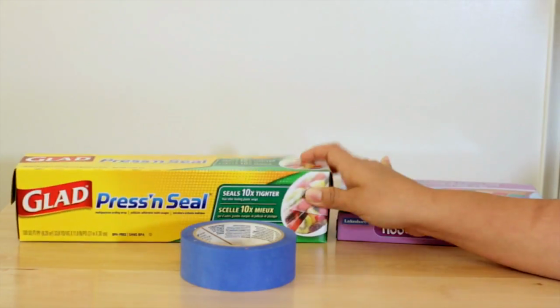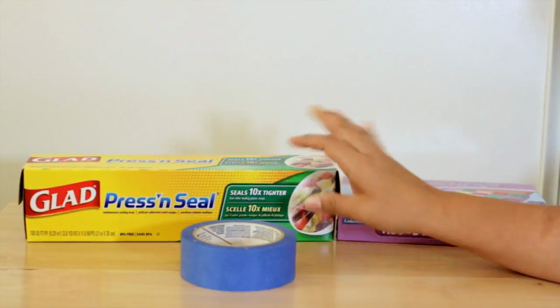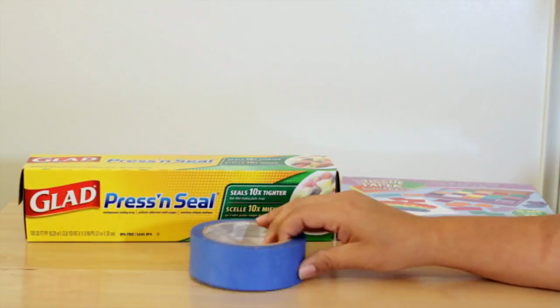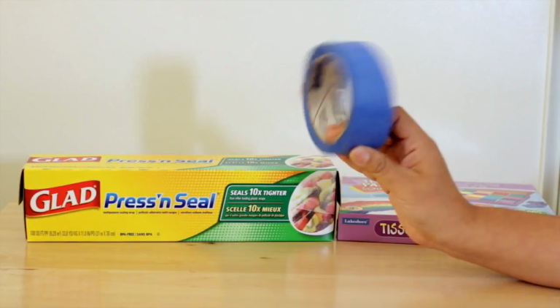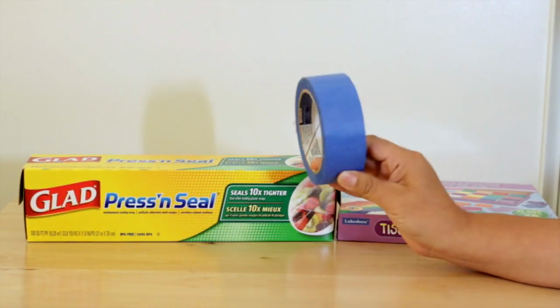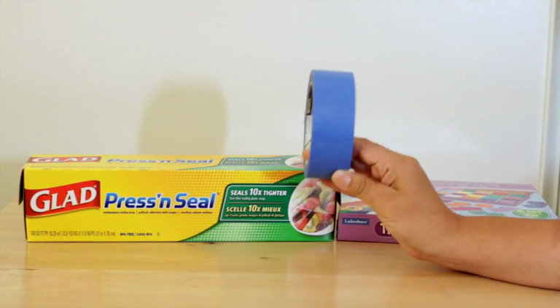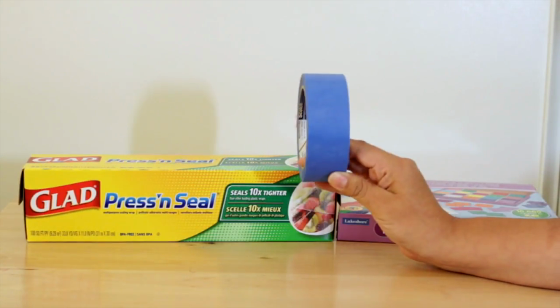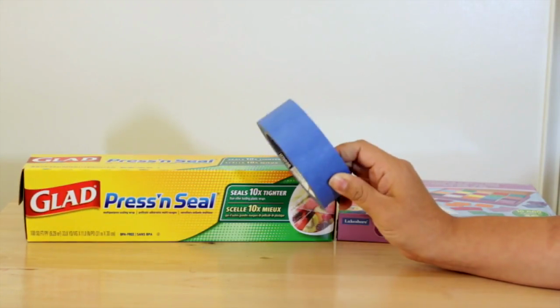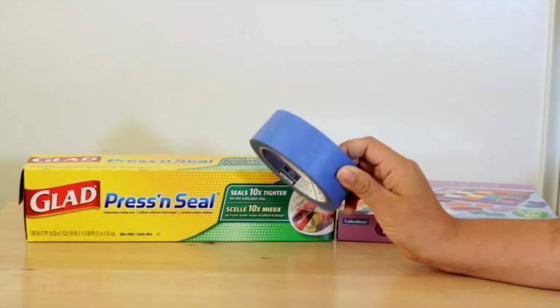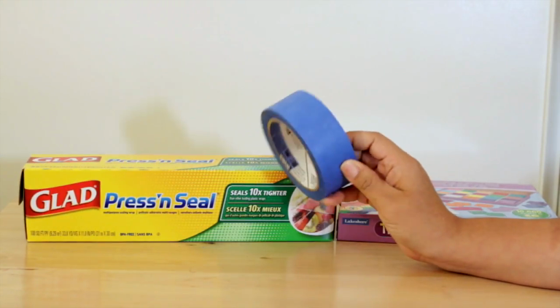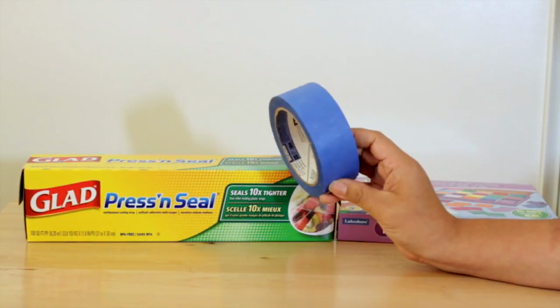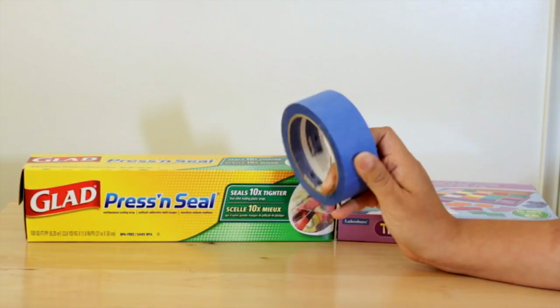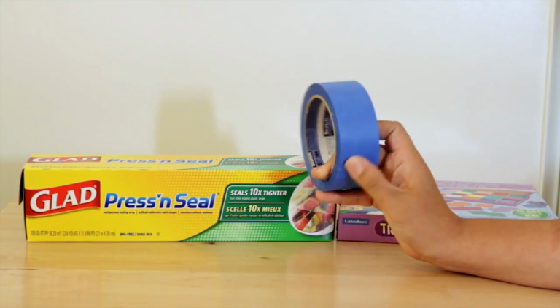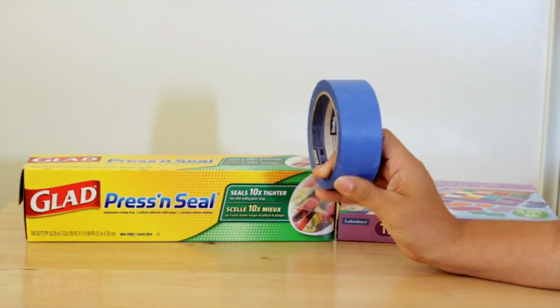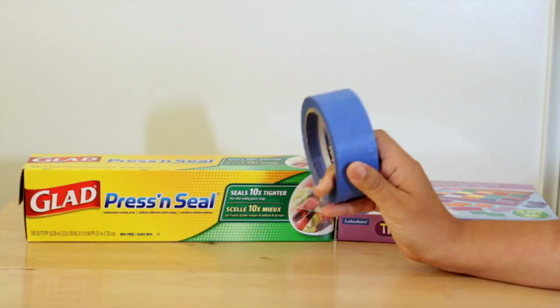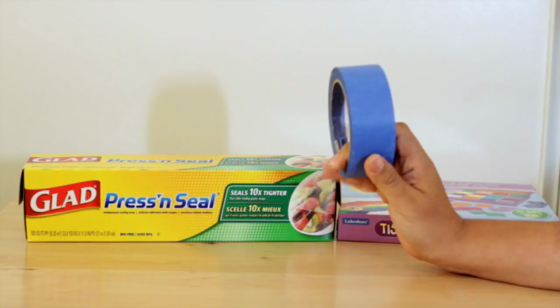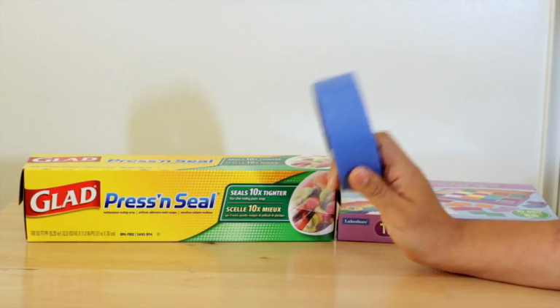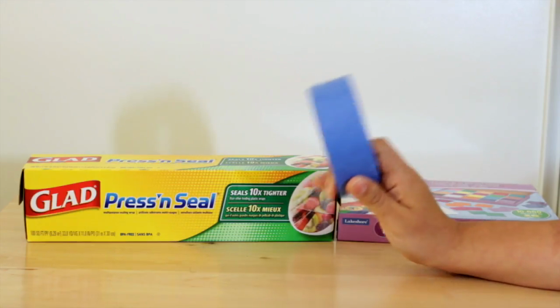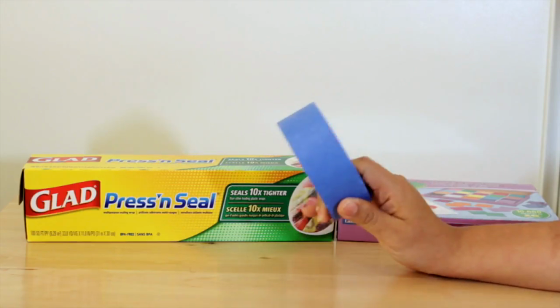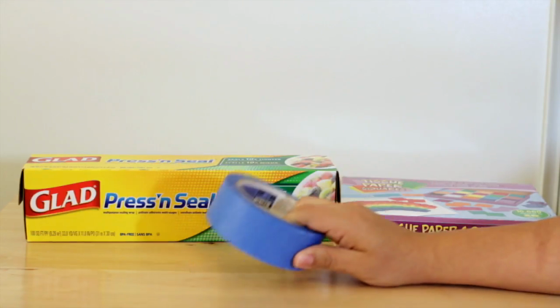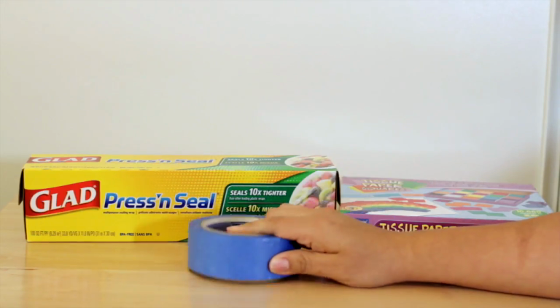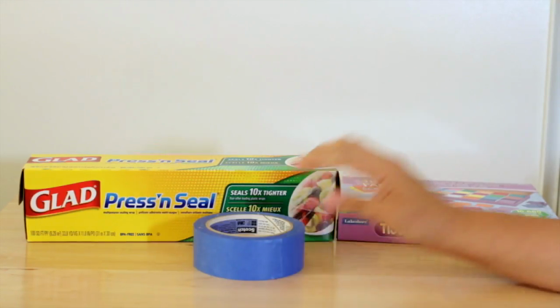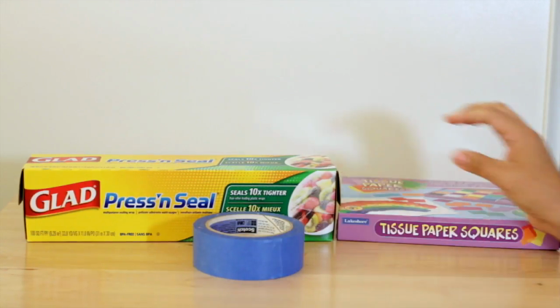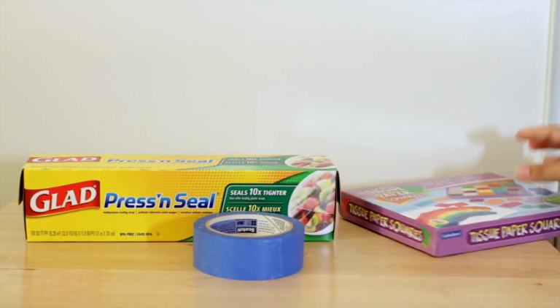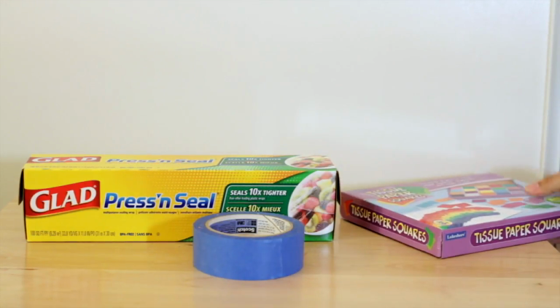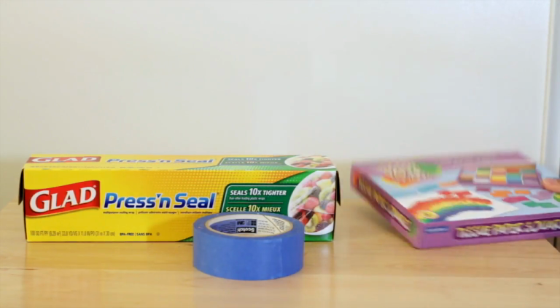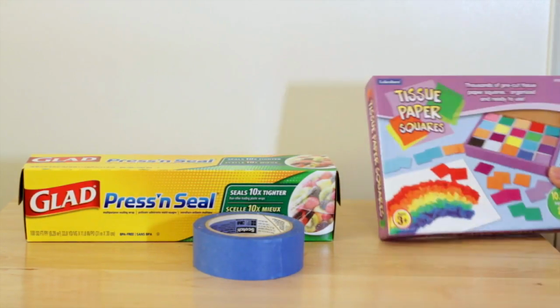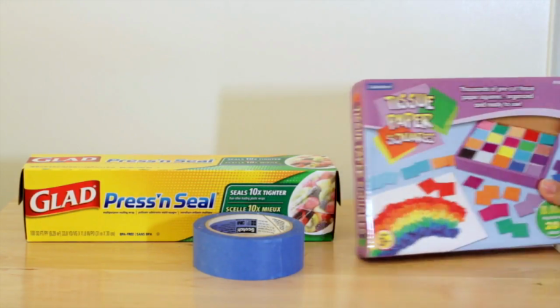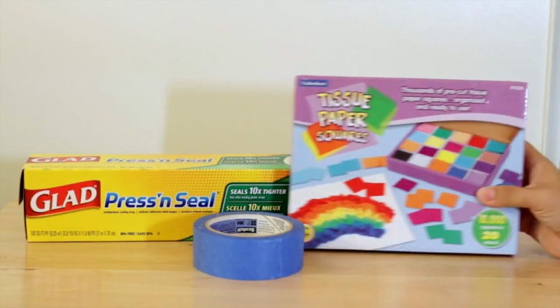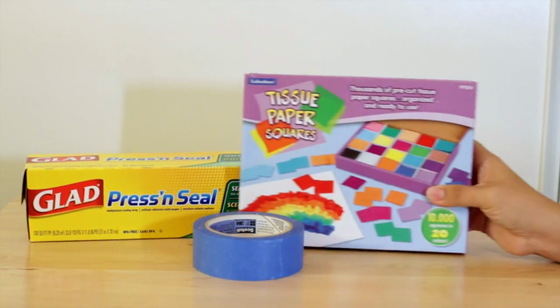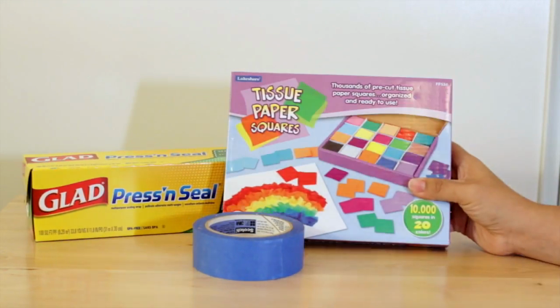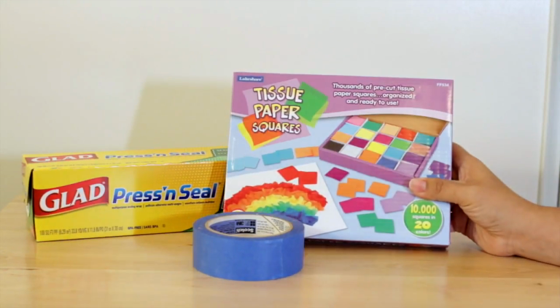You're going to need some tape. I prefer Blue Painter's Tape because it comes off a lot easier. And then you're going to need some tissue paper.